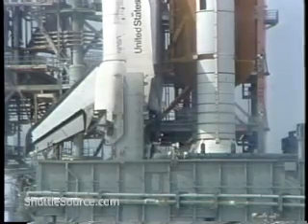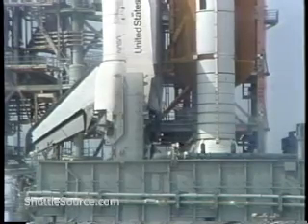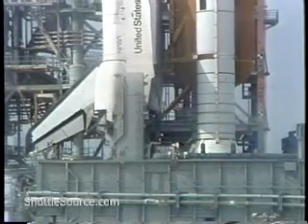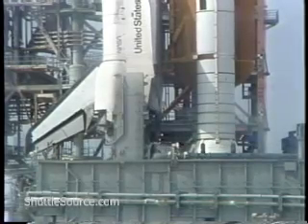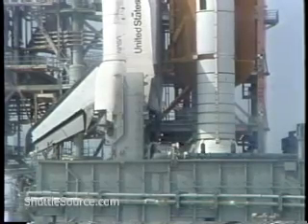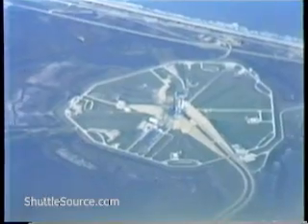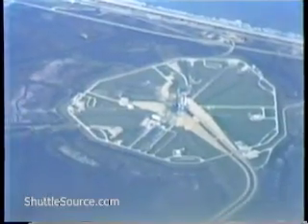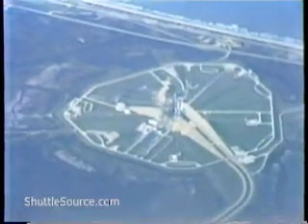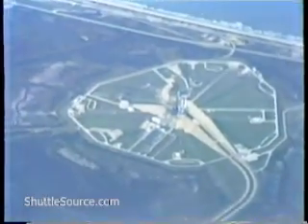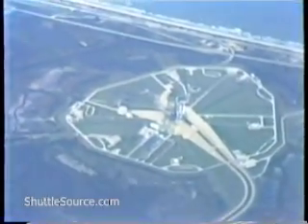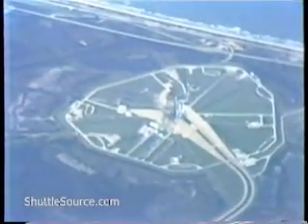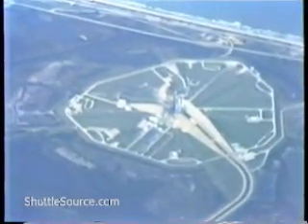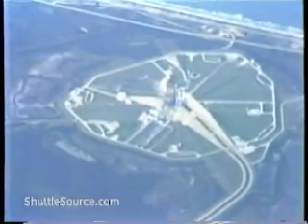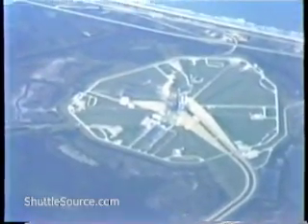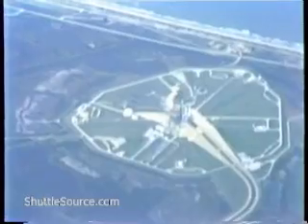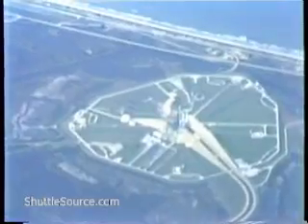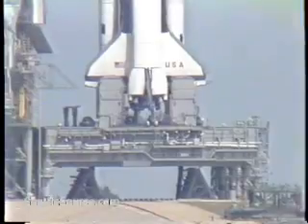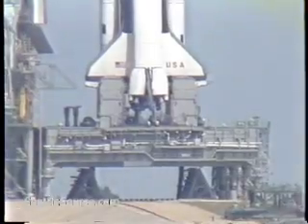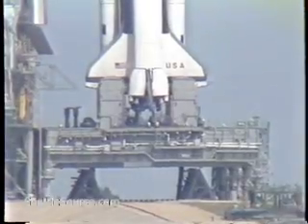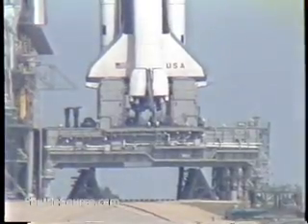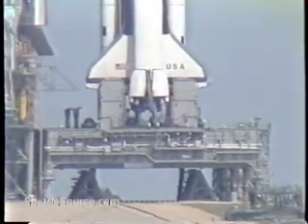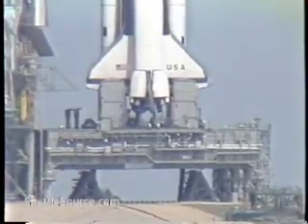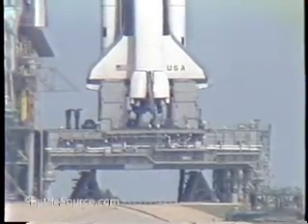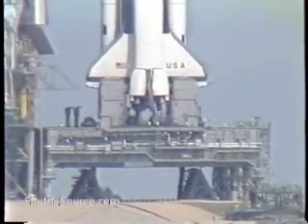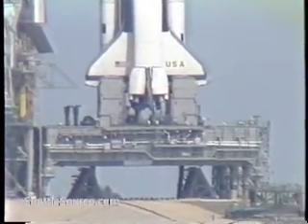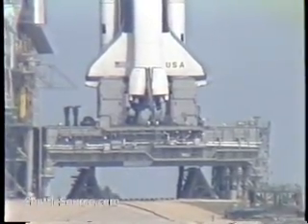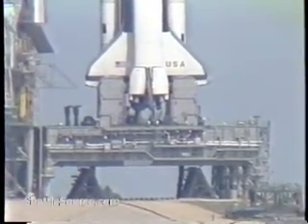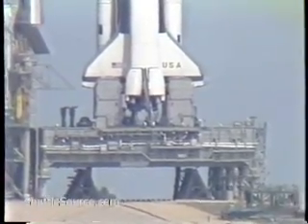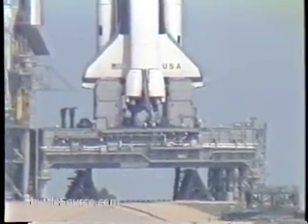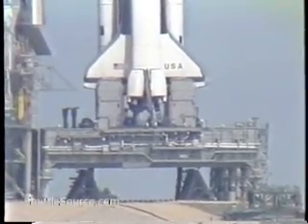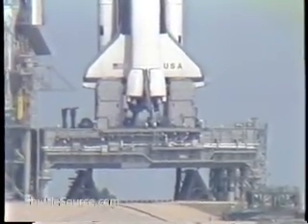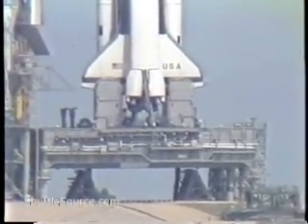The SRB hydraulic power units have started. These move the solid motor nozzles to steer the vehicle.